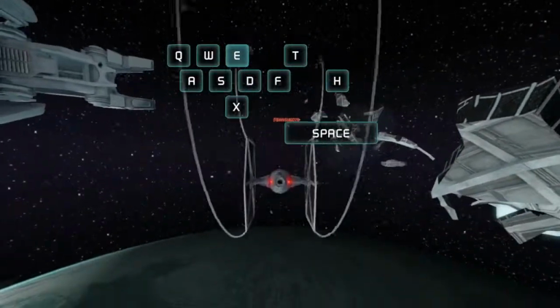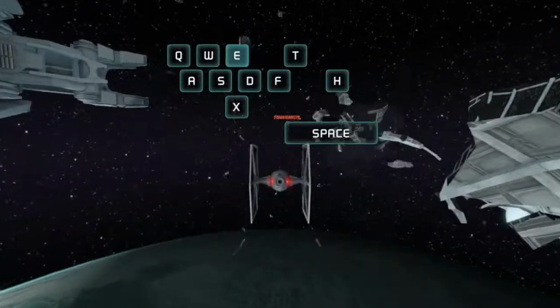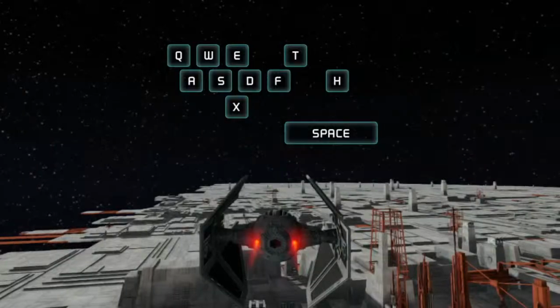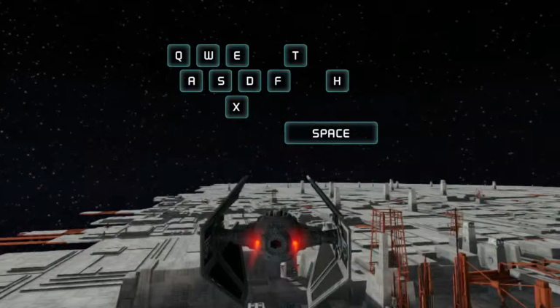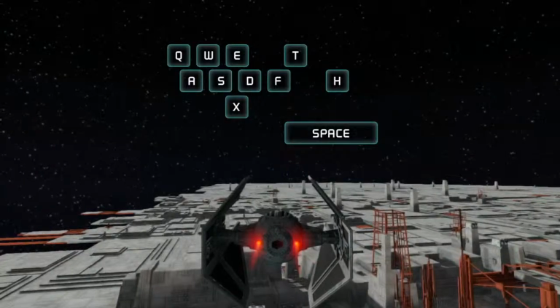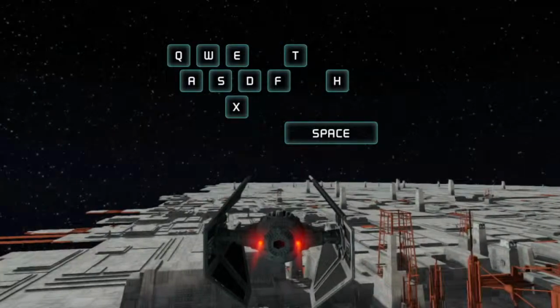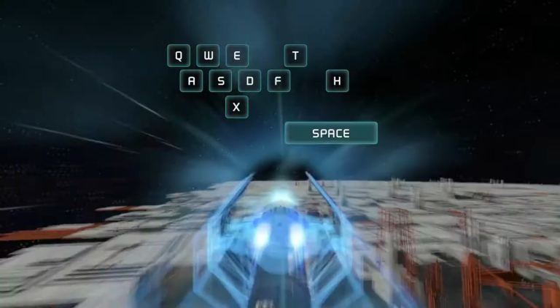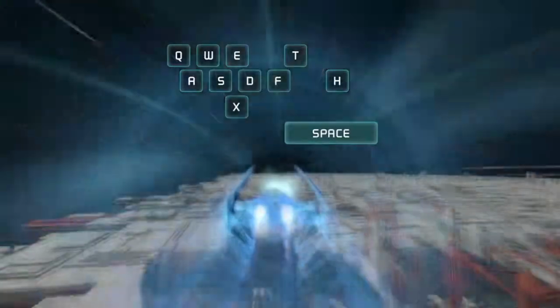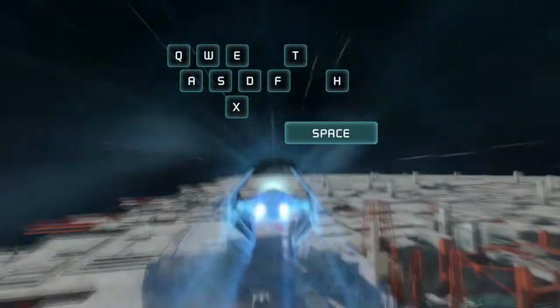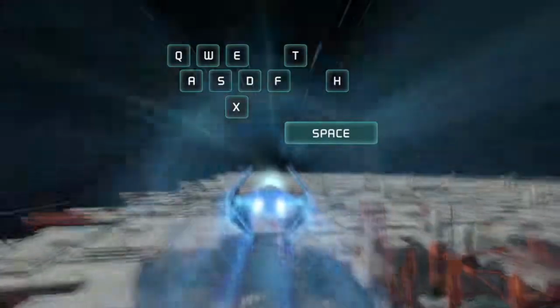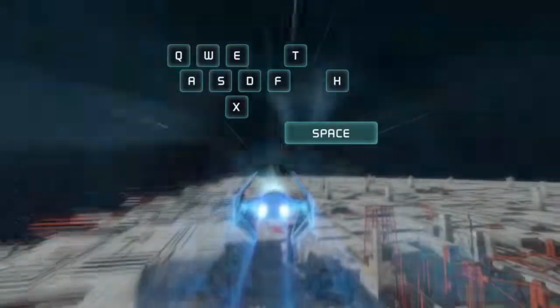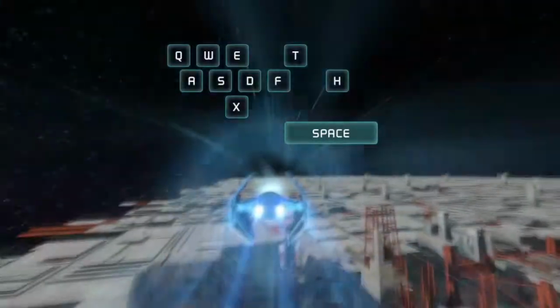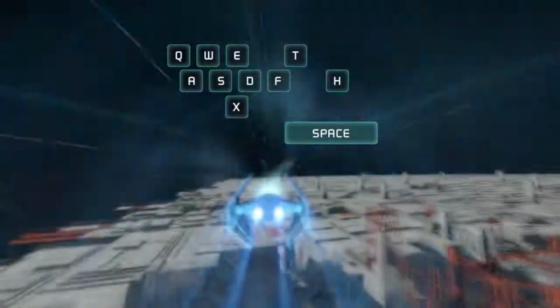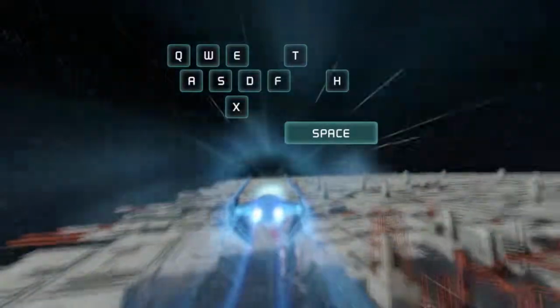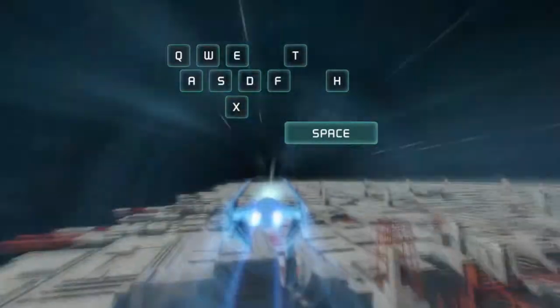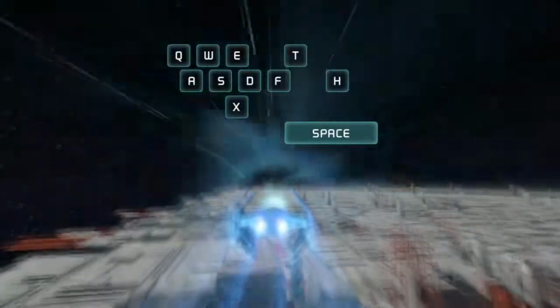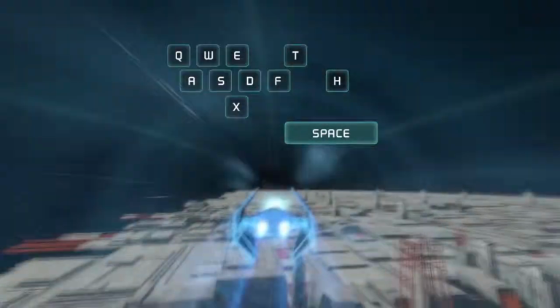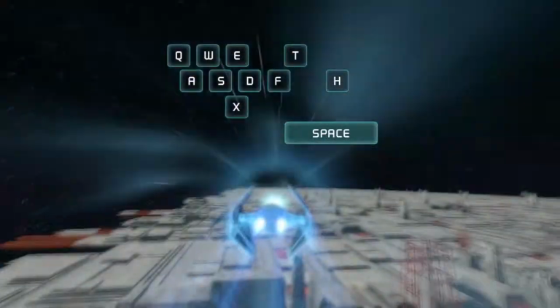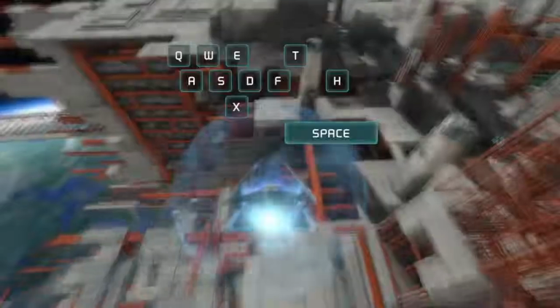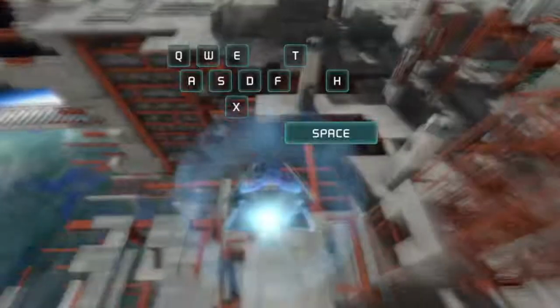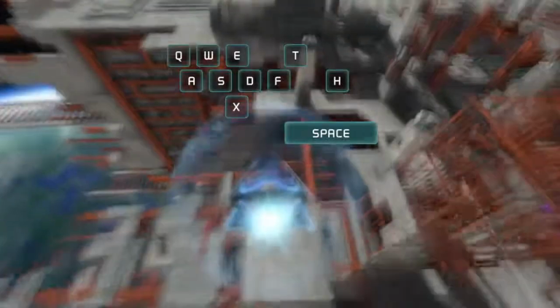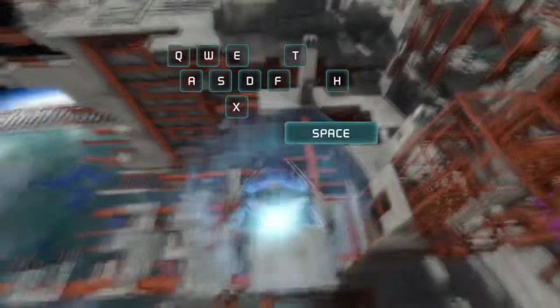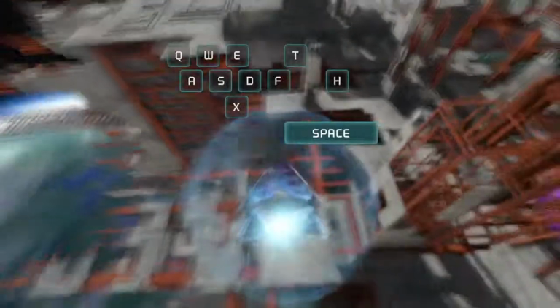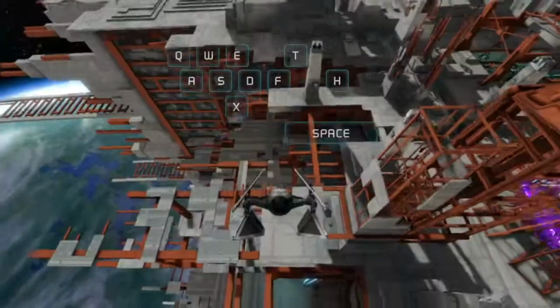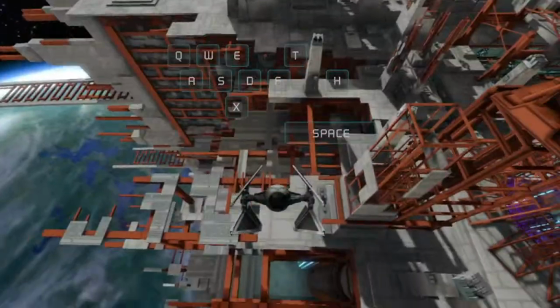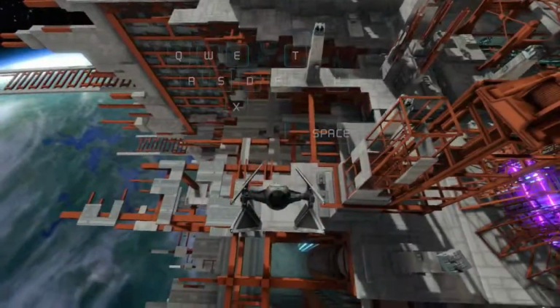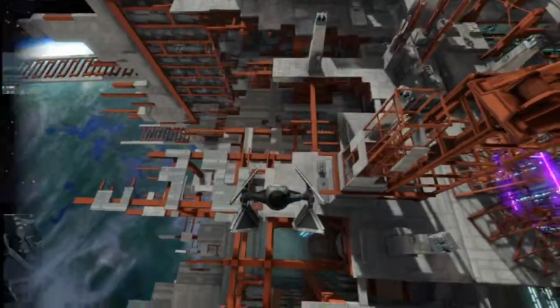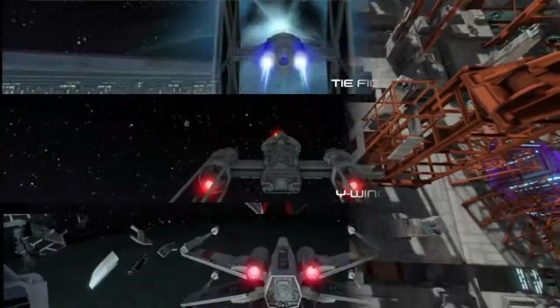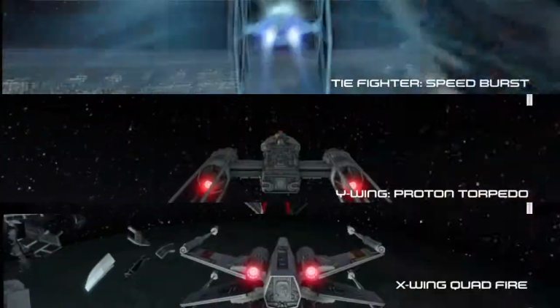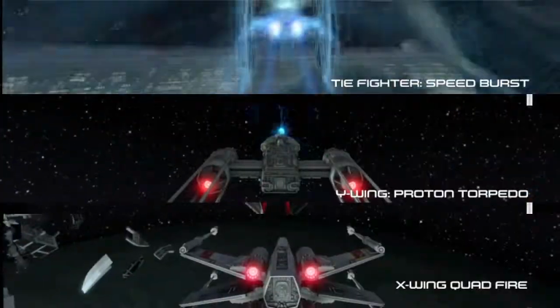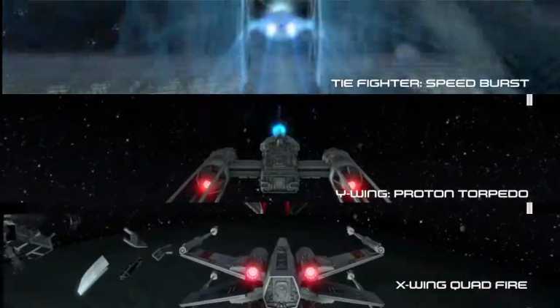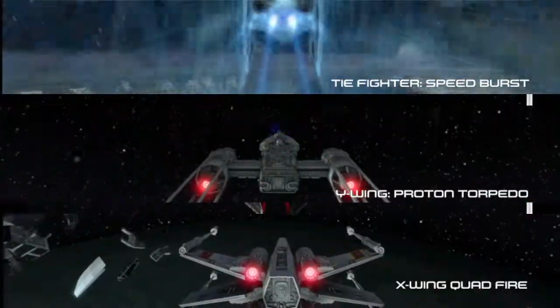Press the space bar to activate your ship's special ability. Catch up to the target and take them down.